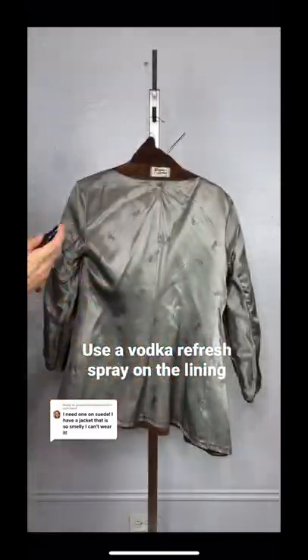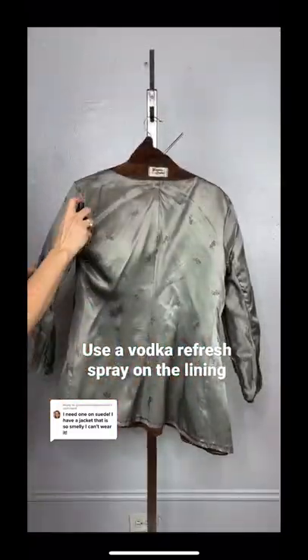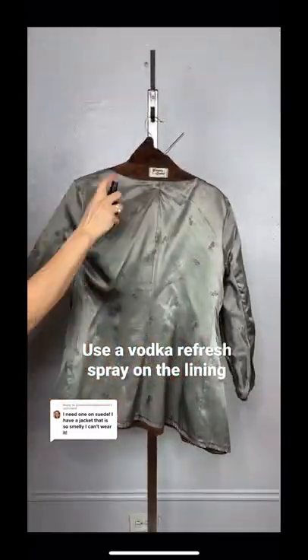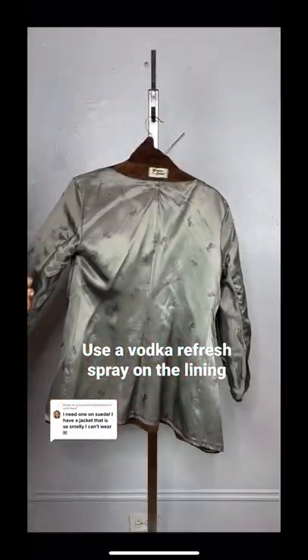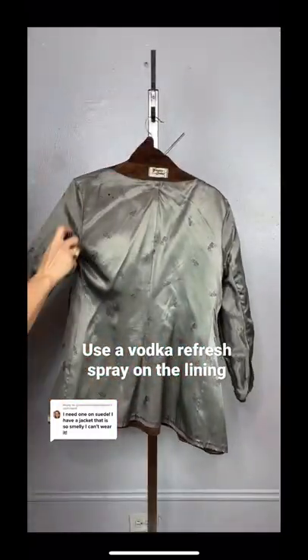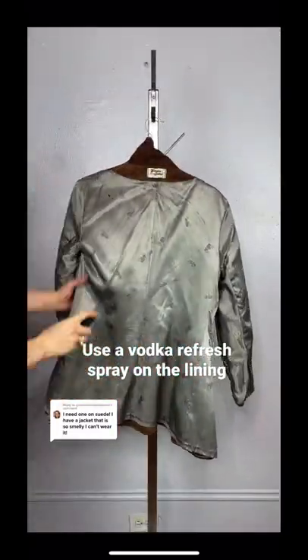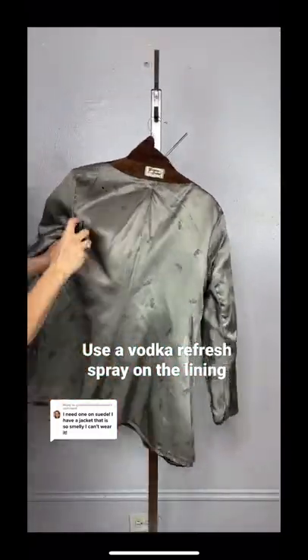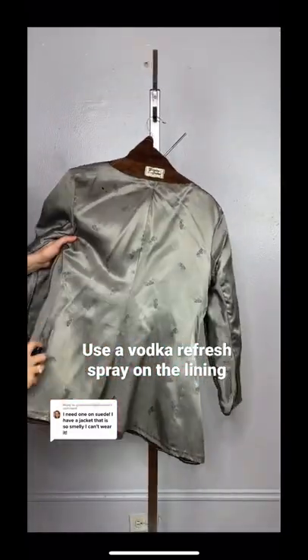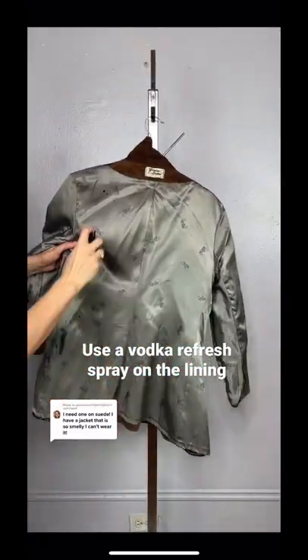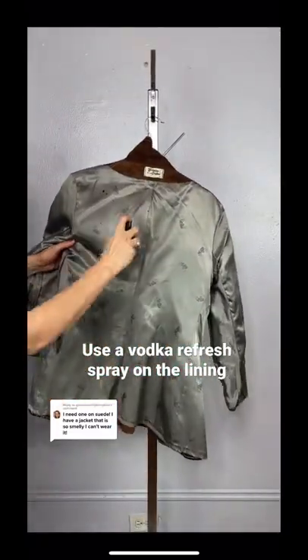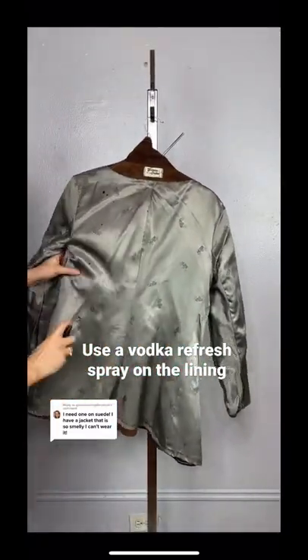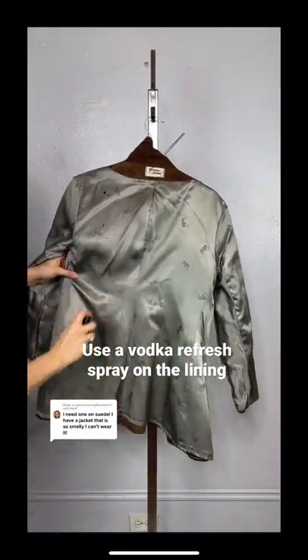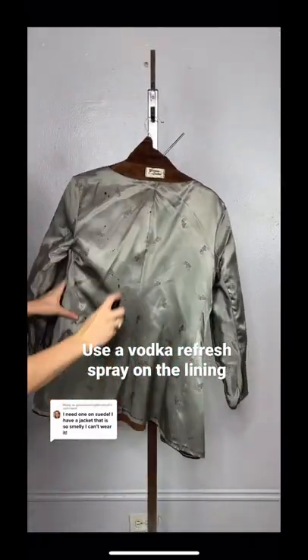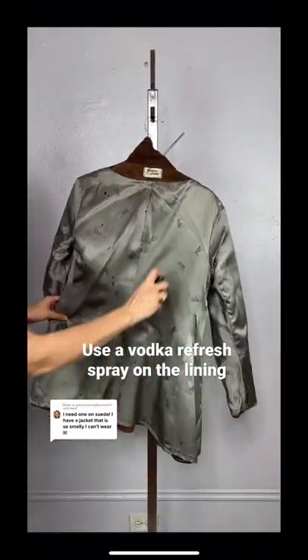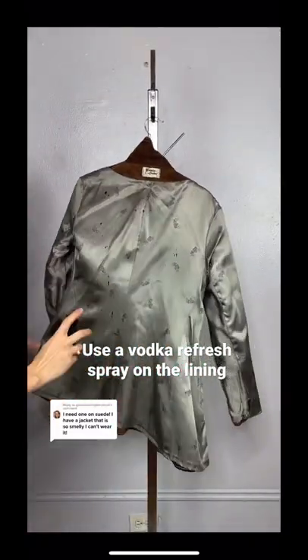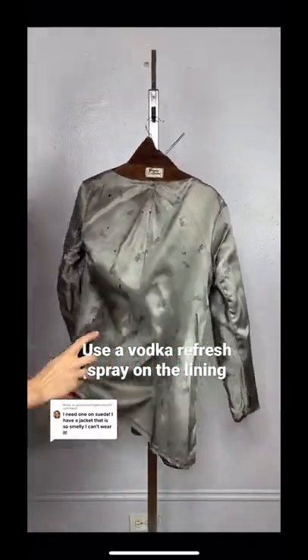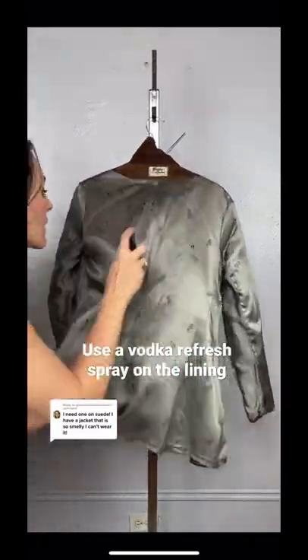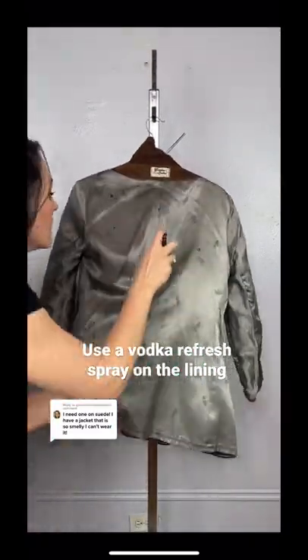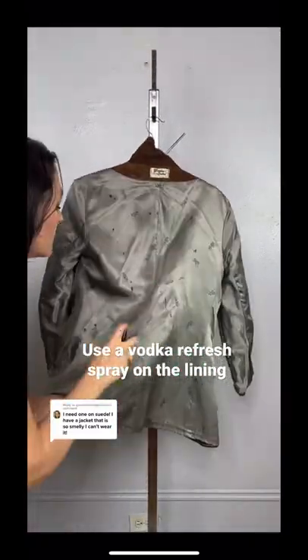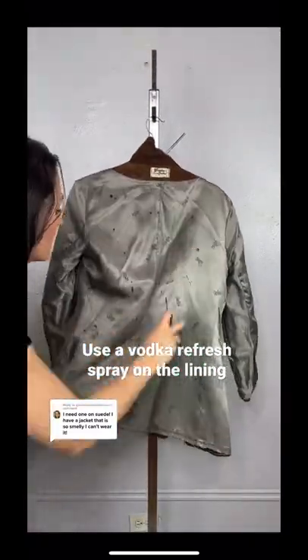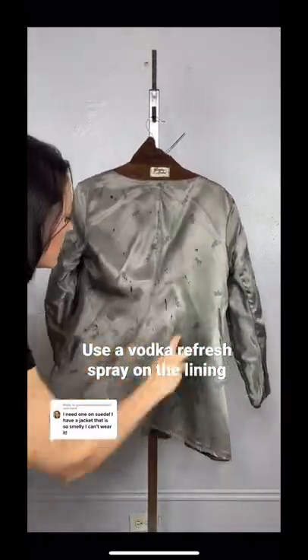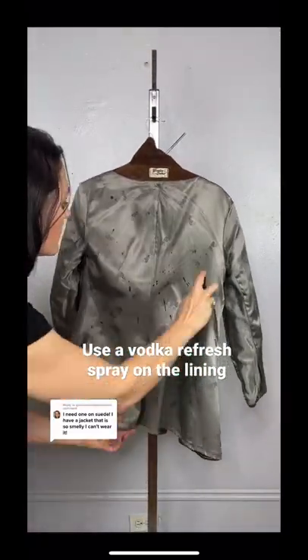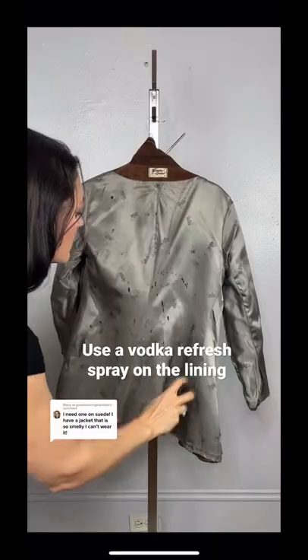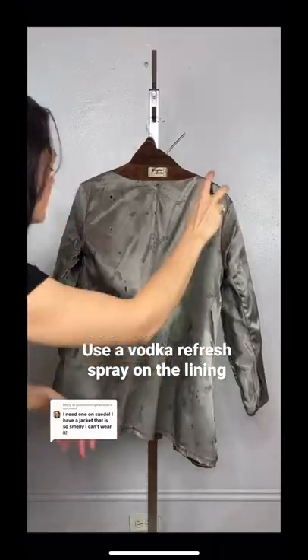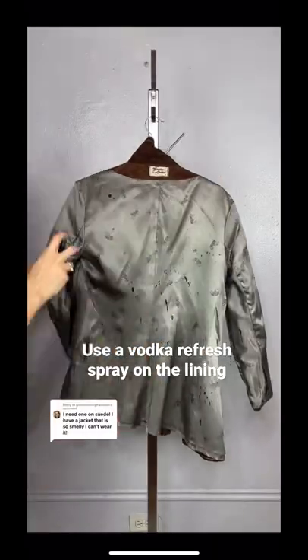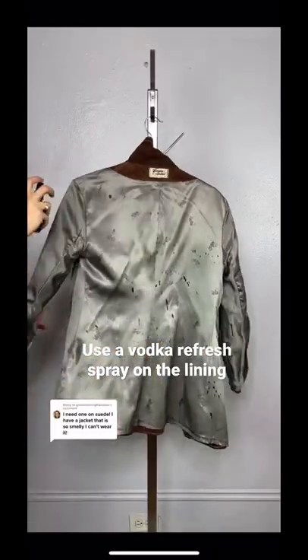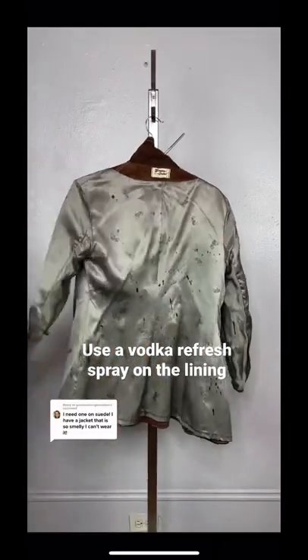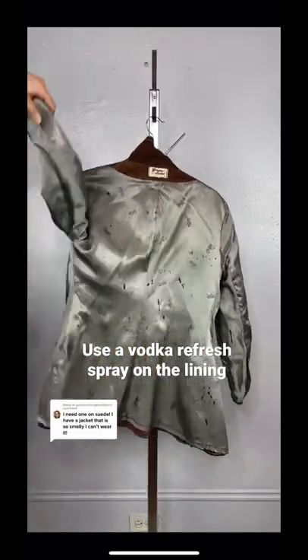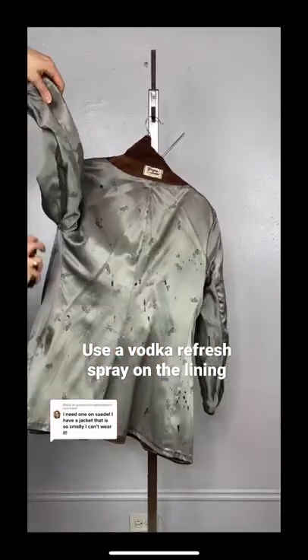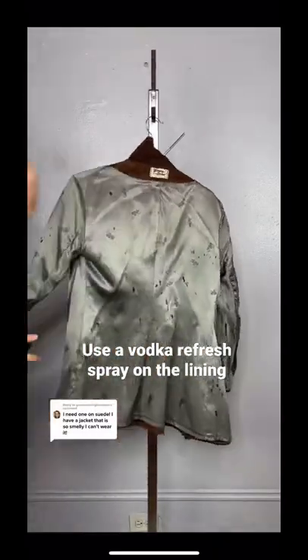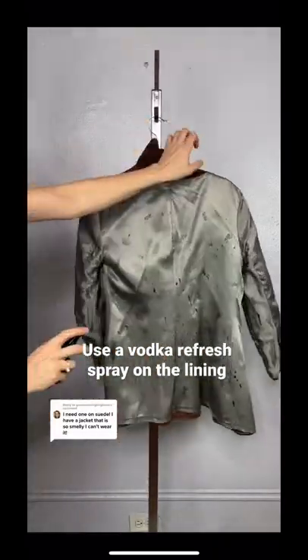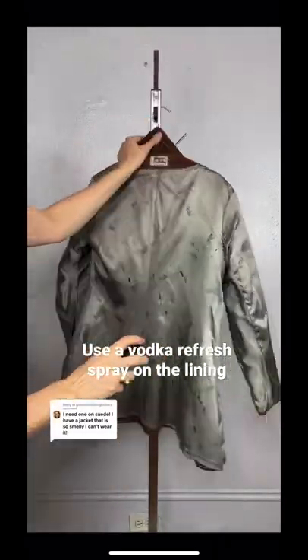If the lining of the suede article has a smell, use a vodka refresh spray. There is a recipe on my page.